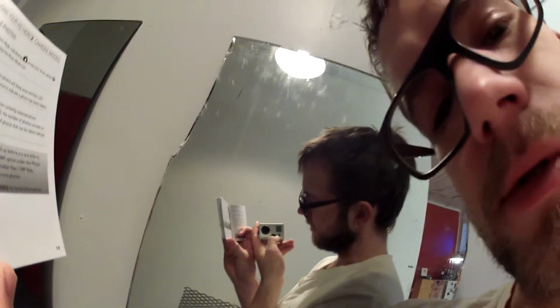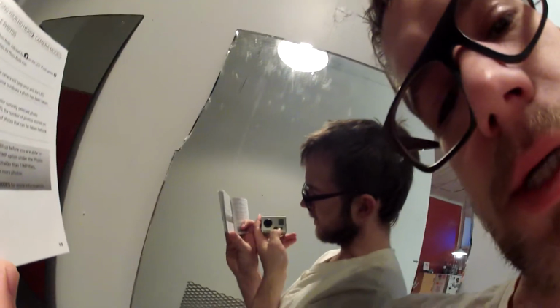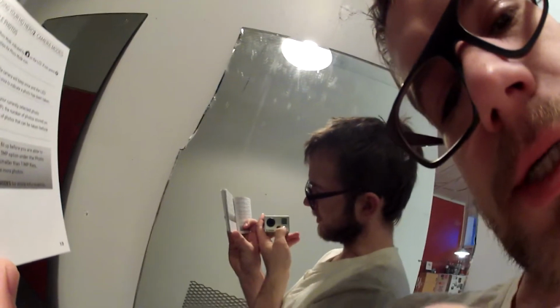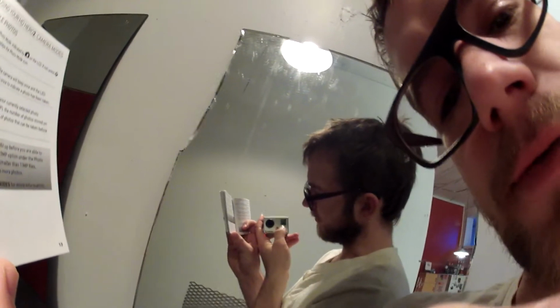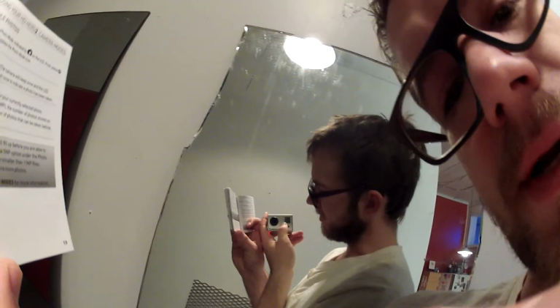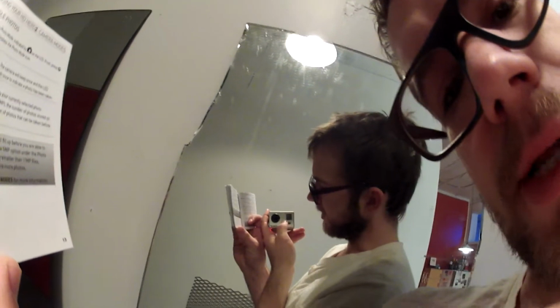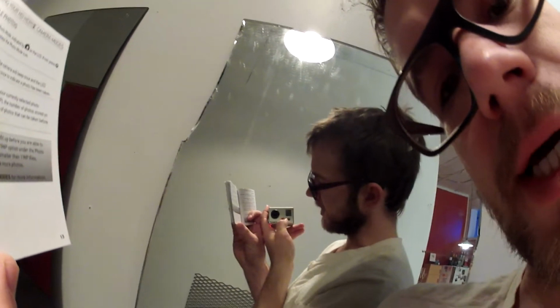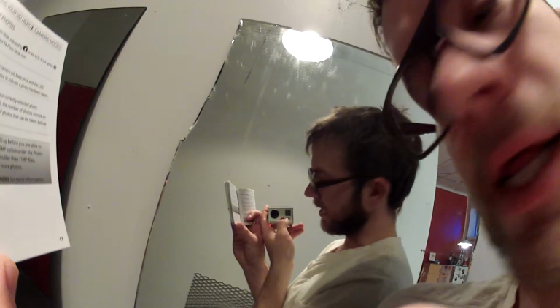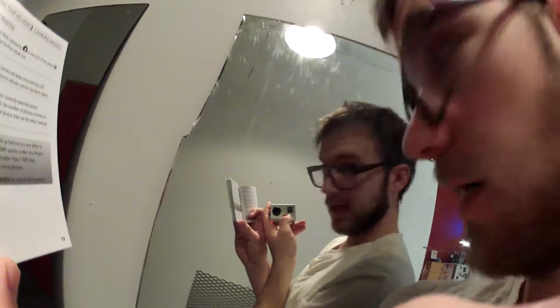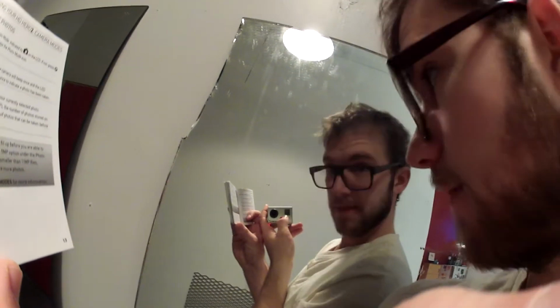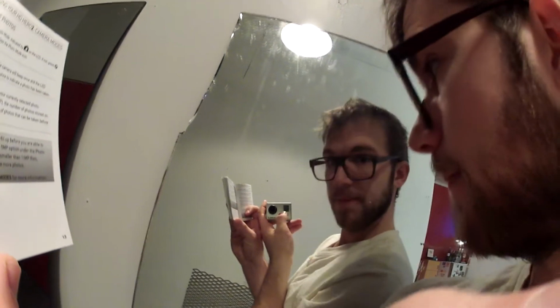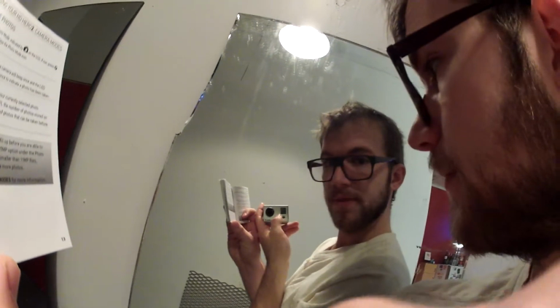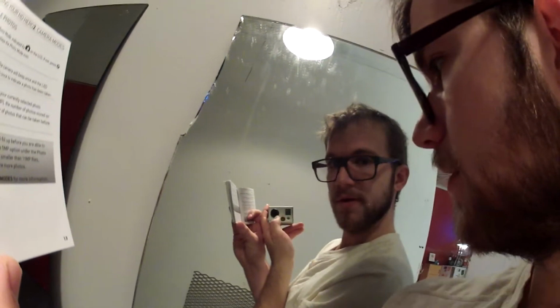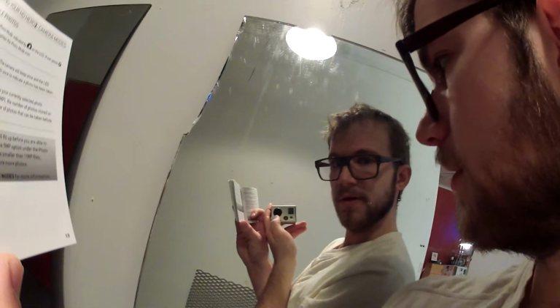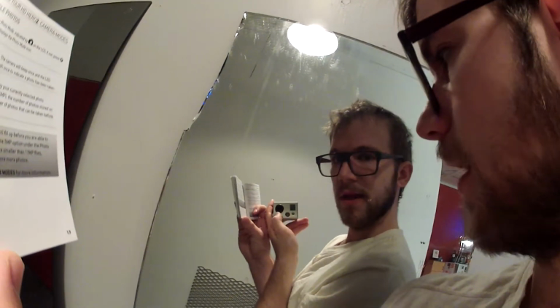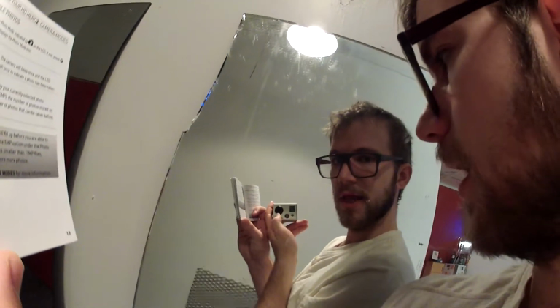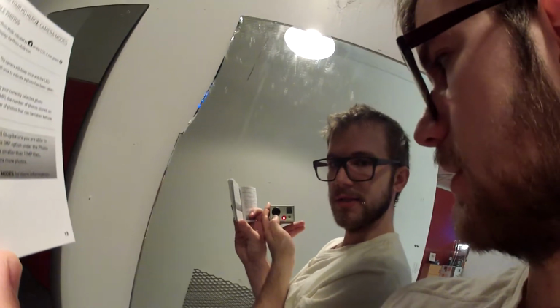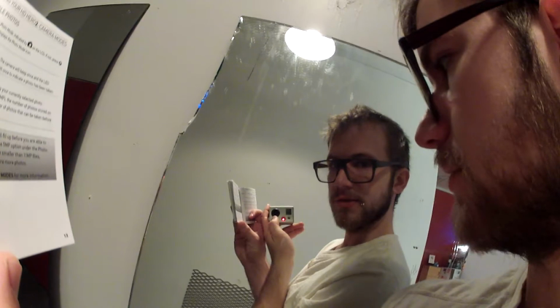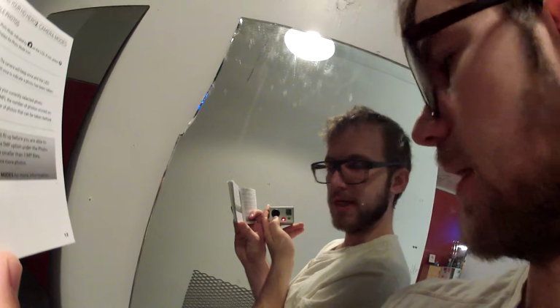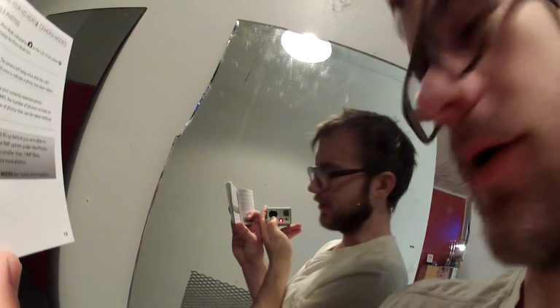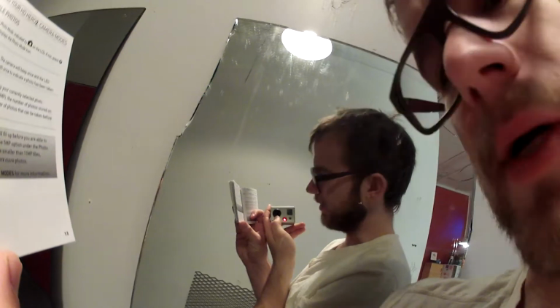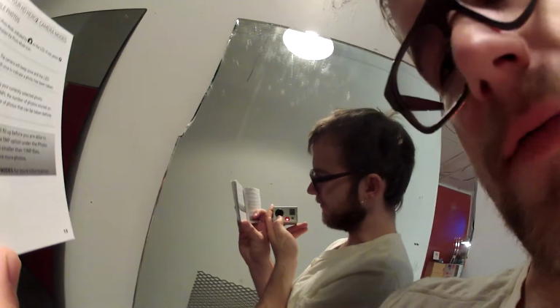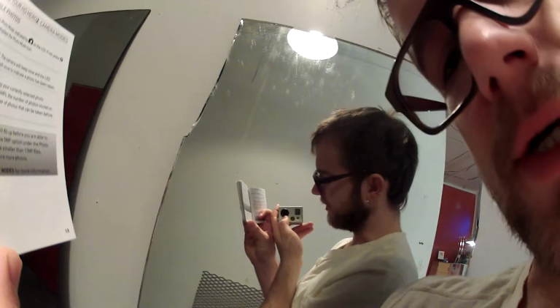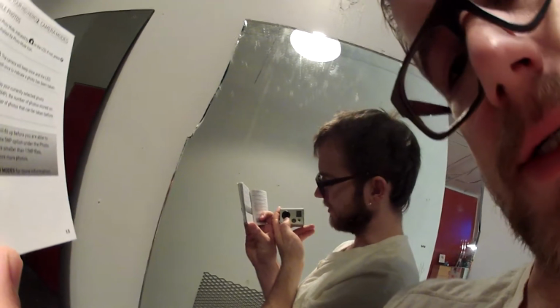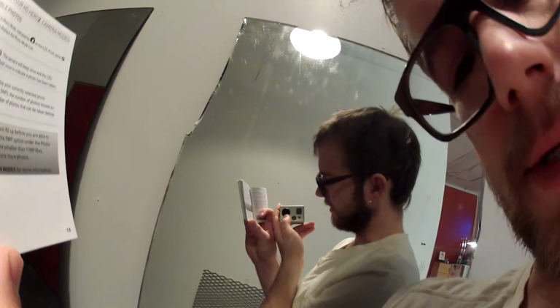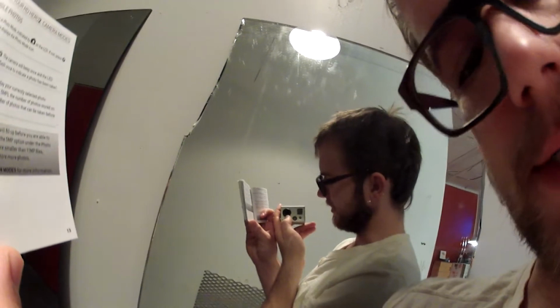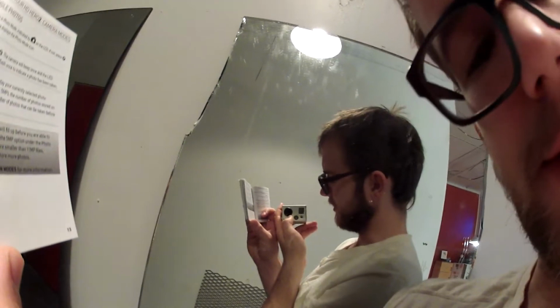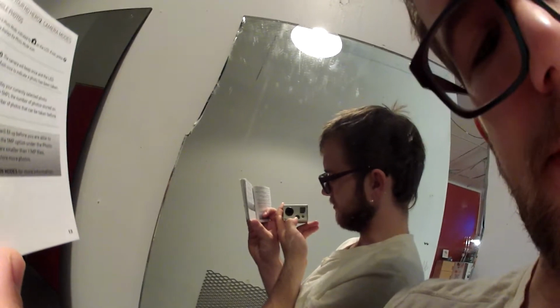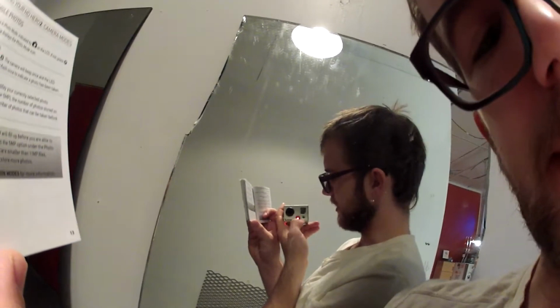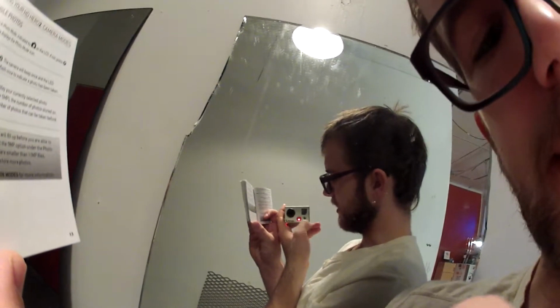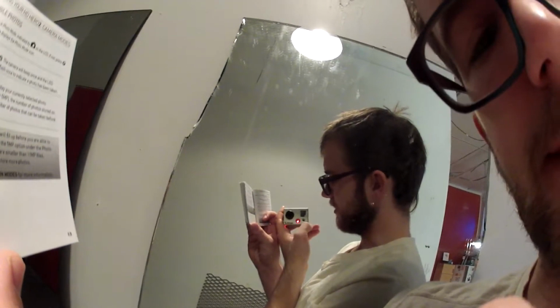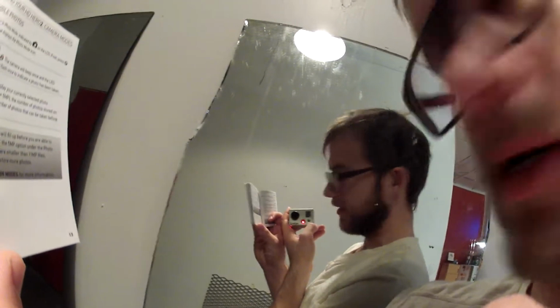This is the red blinky light. Lens right here — don't ever touch the lens, you don't want to get it dirty.